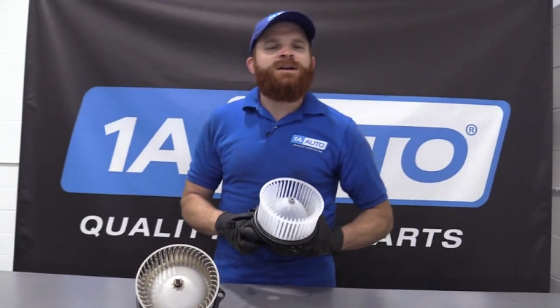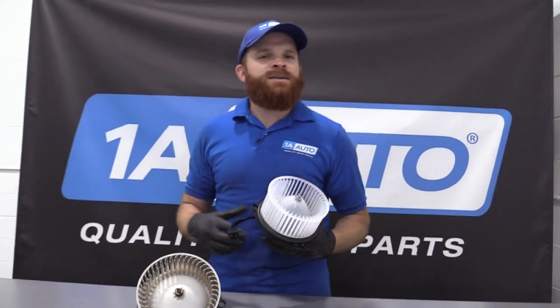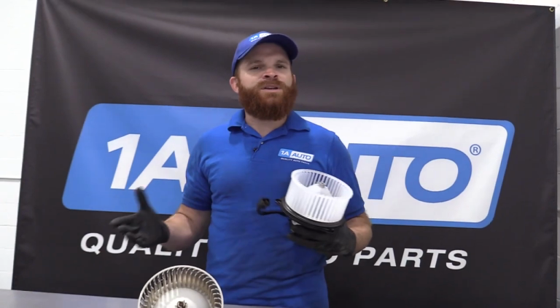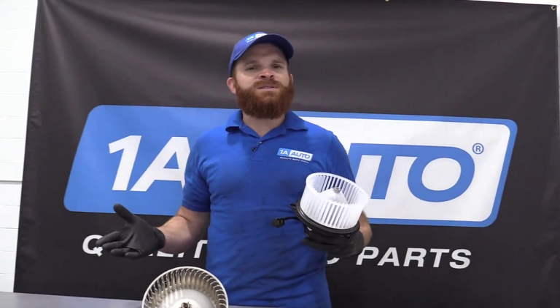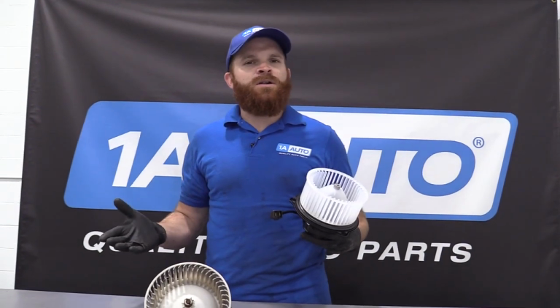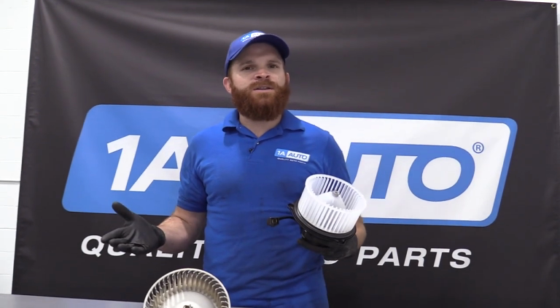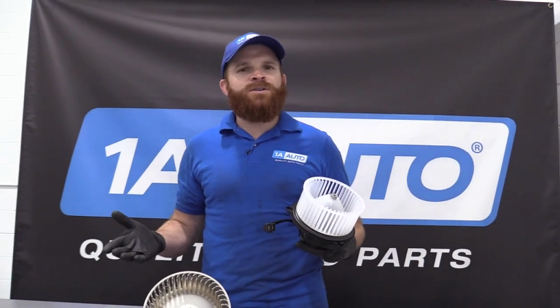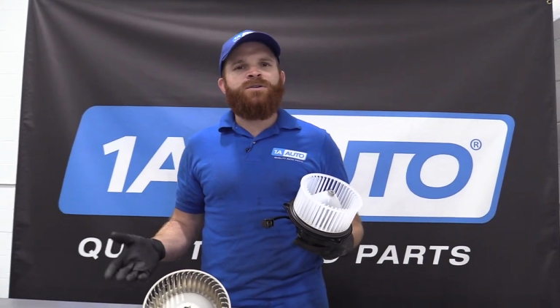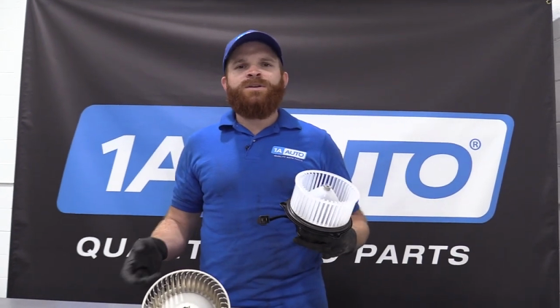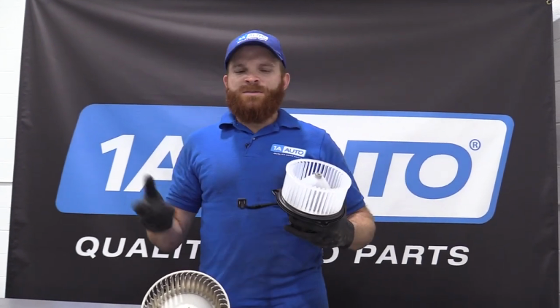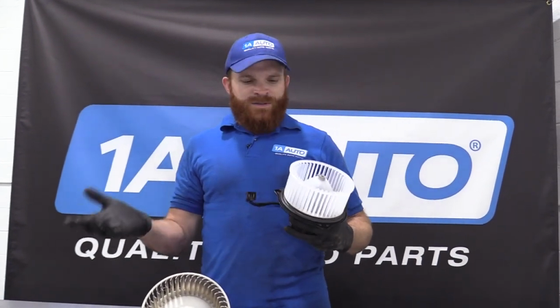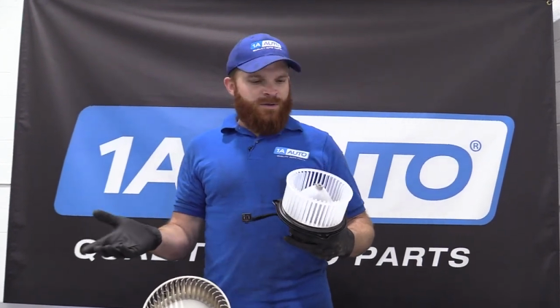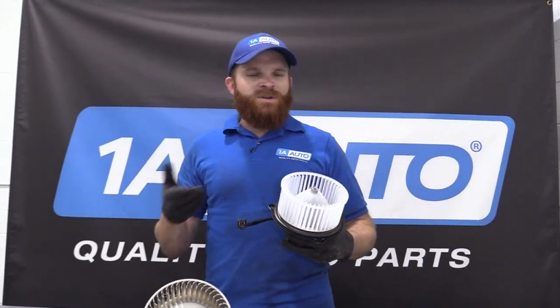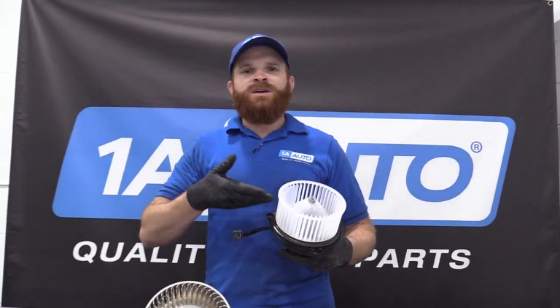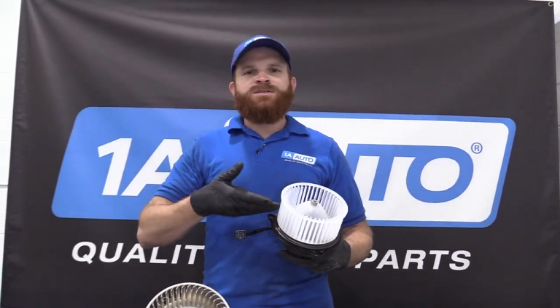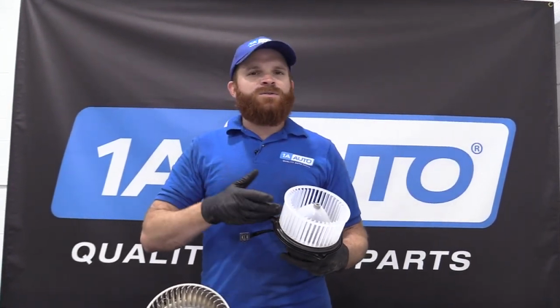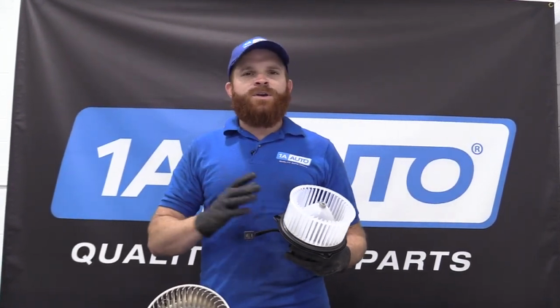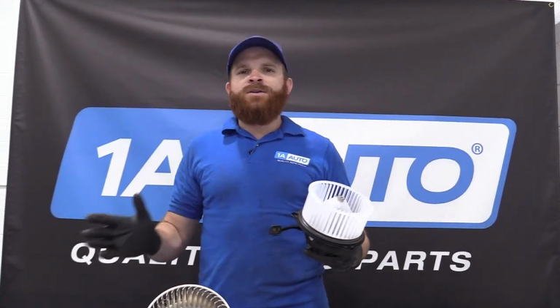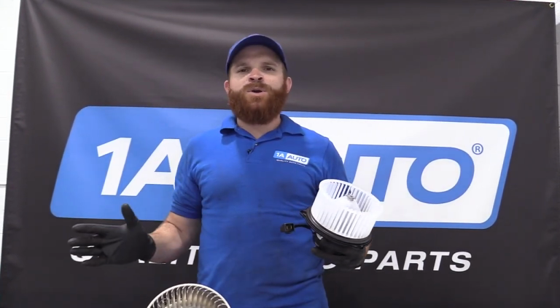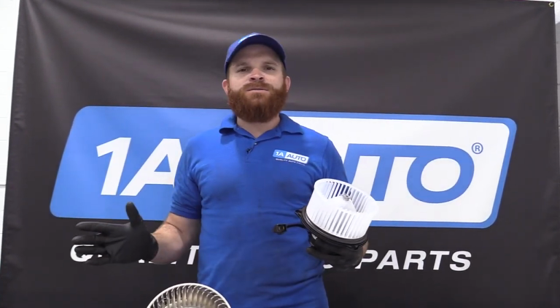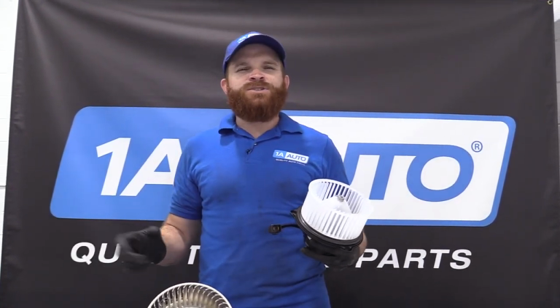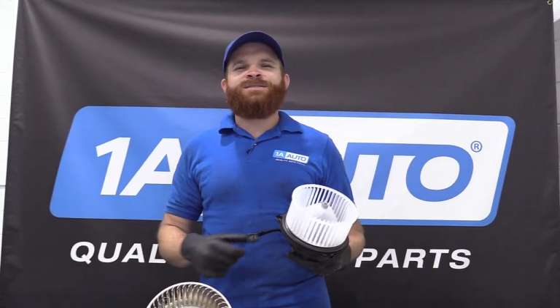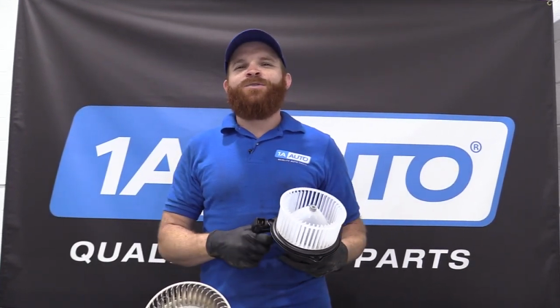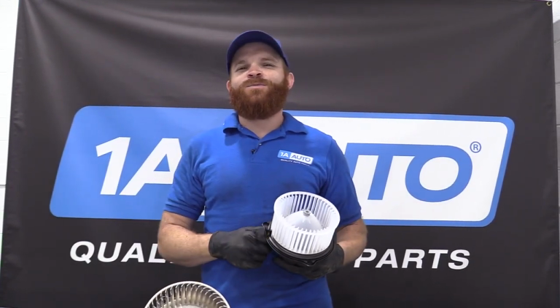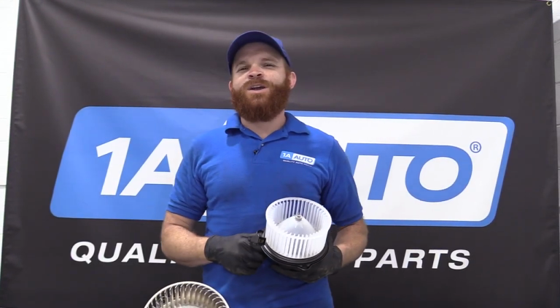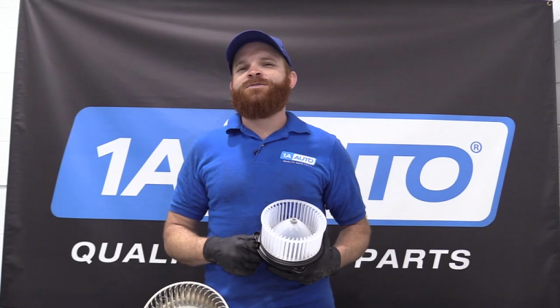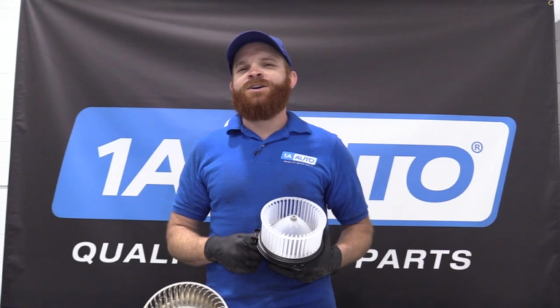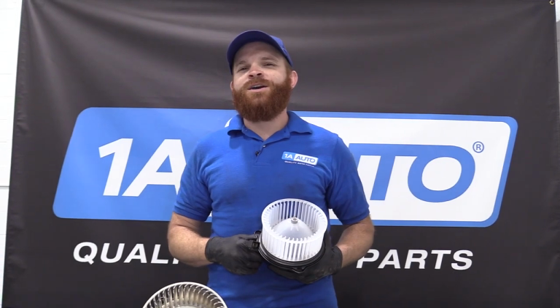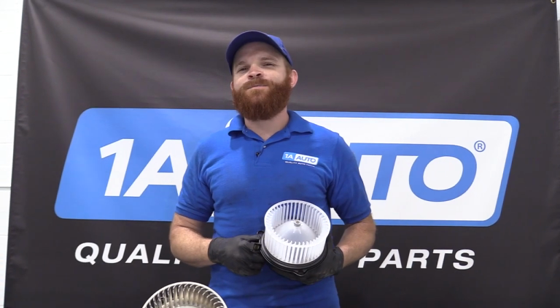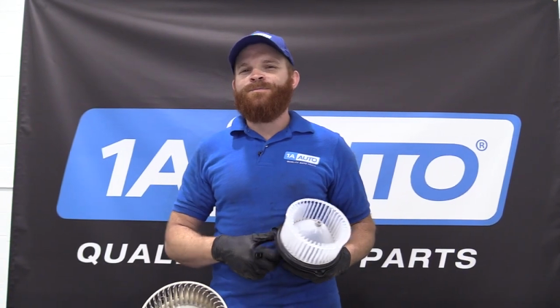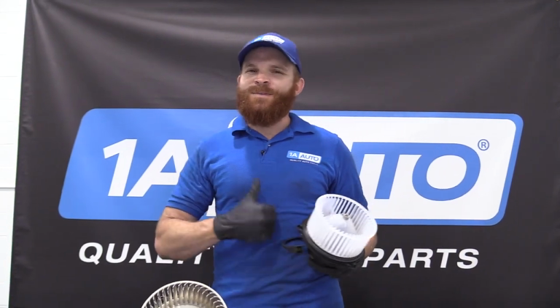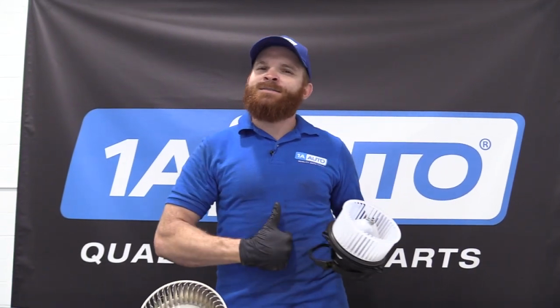I can't wait to install it into the vehicle. If you need this or any other part, check us out at 1AAuto.com.